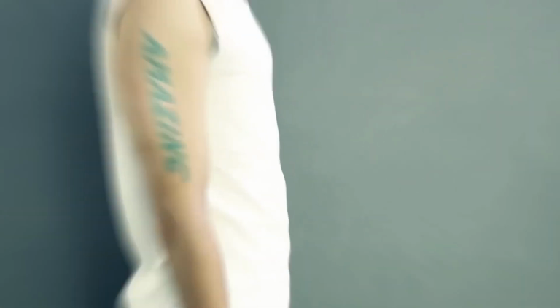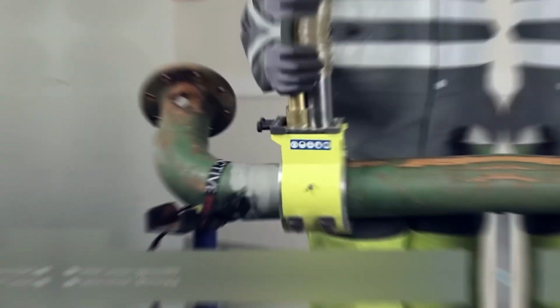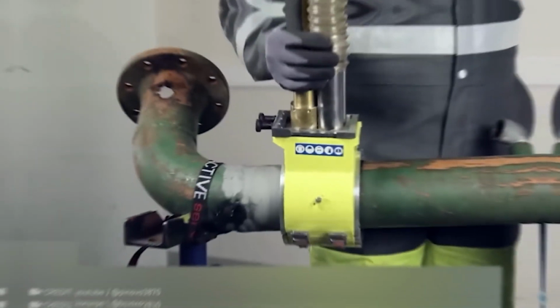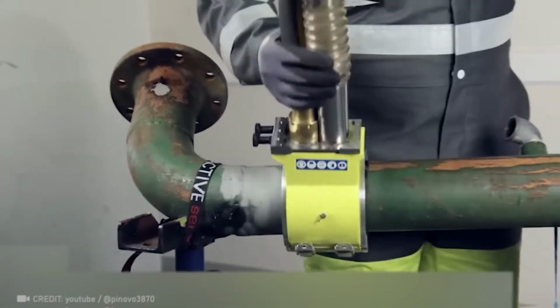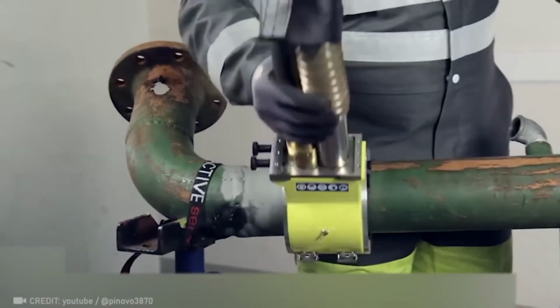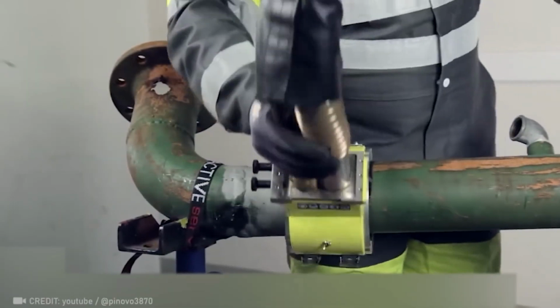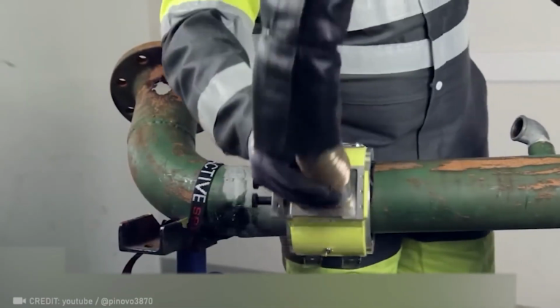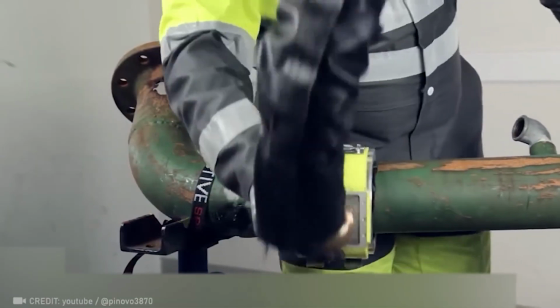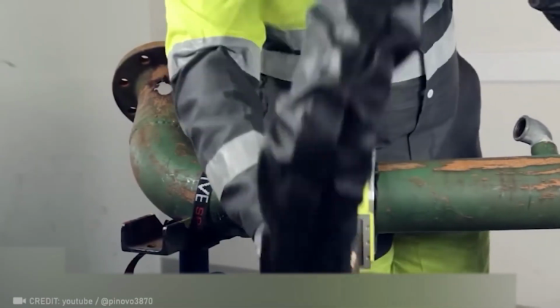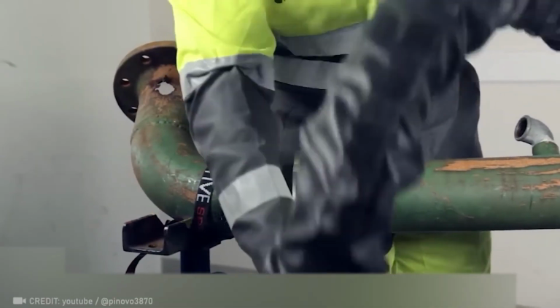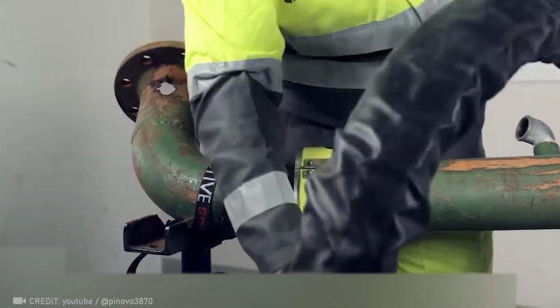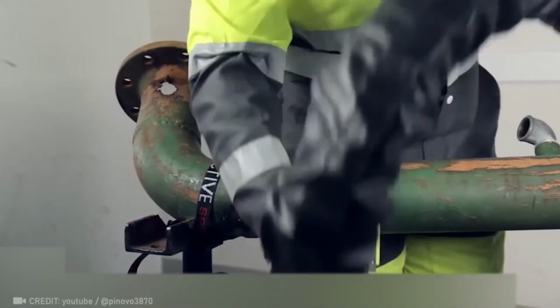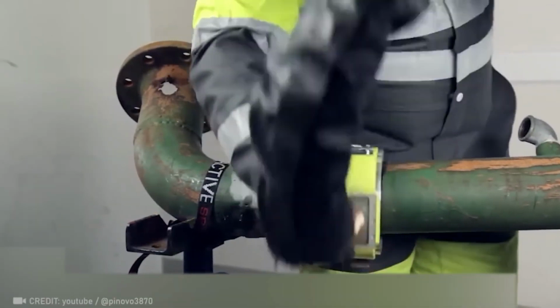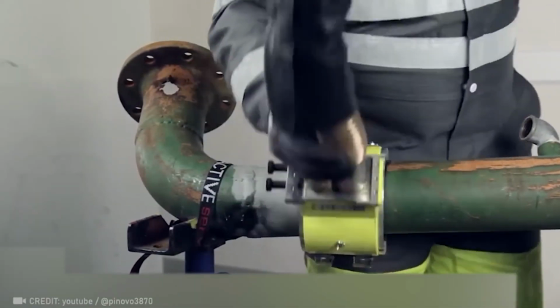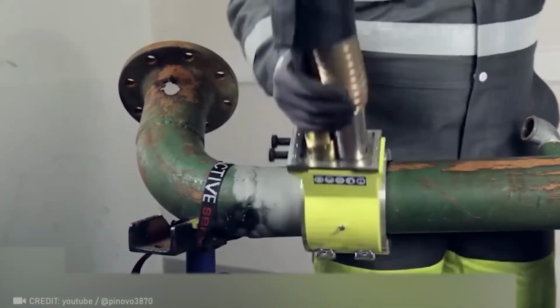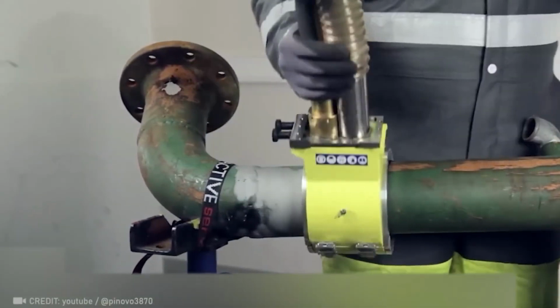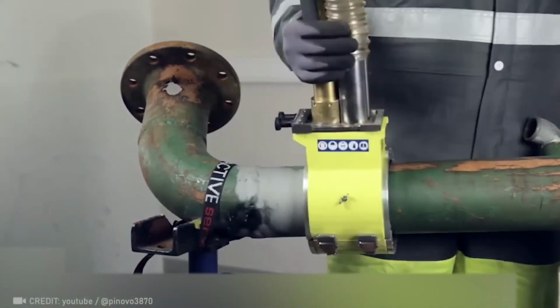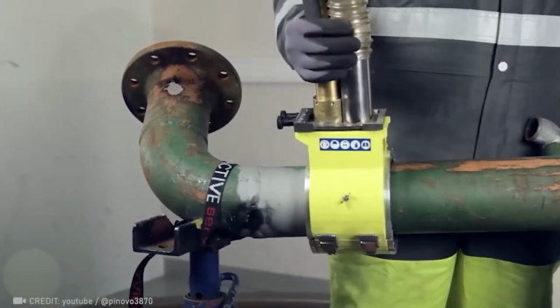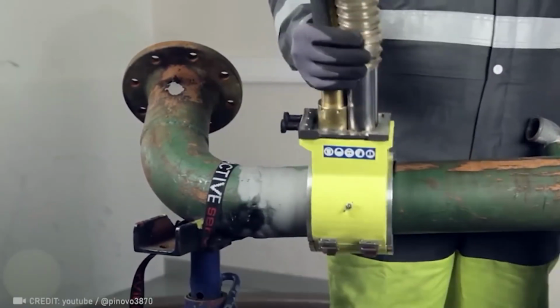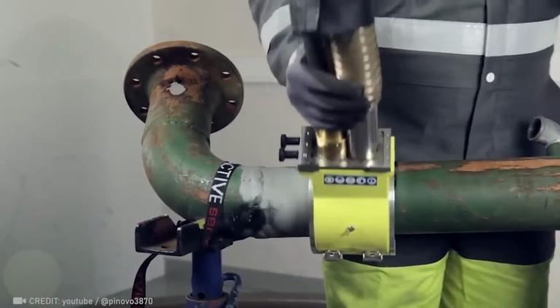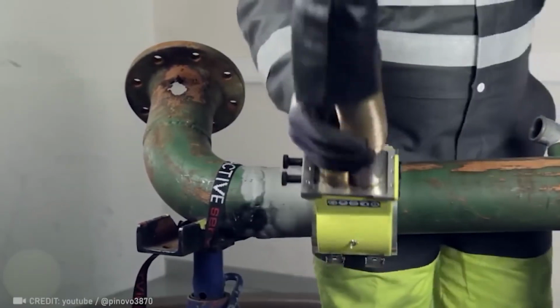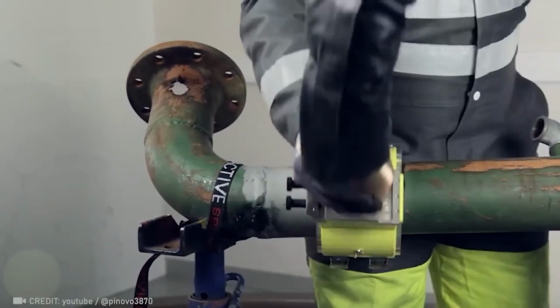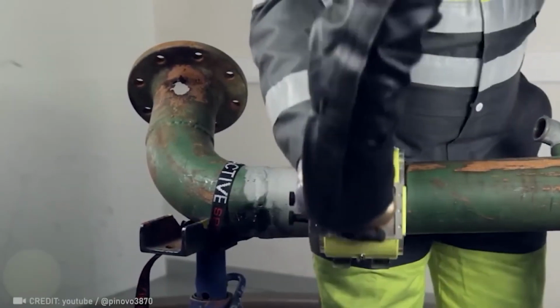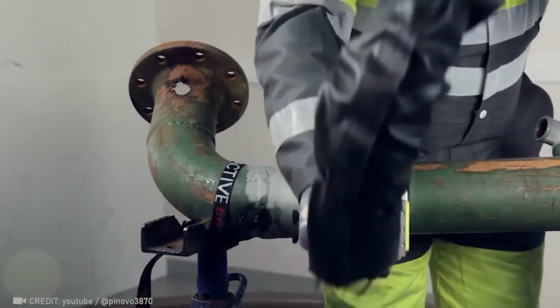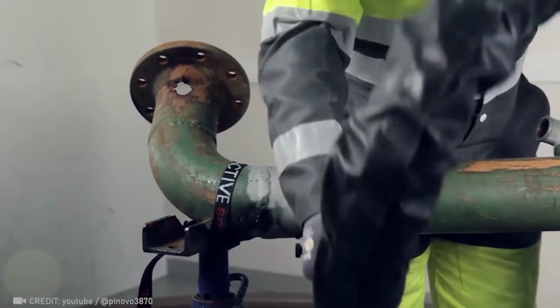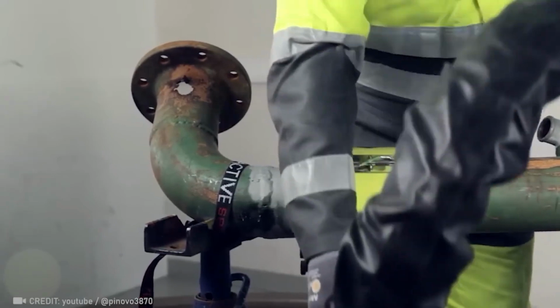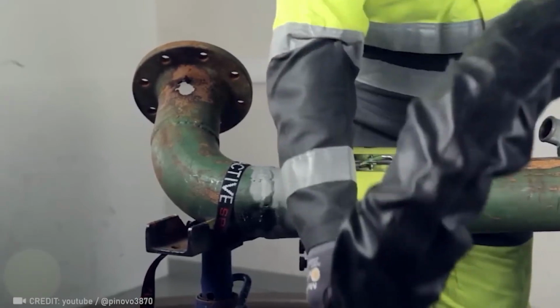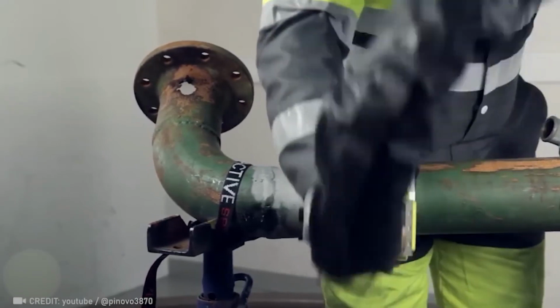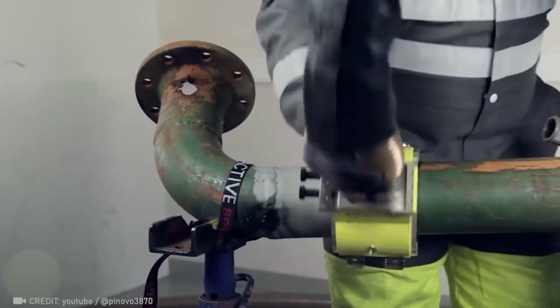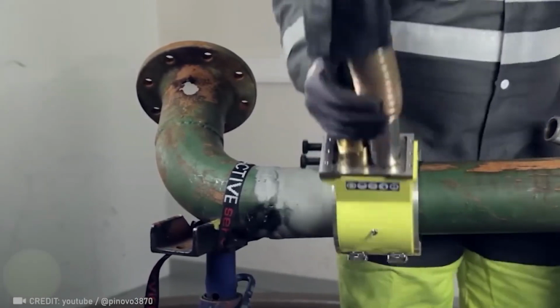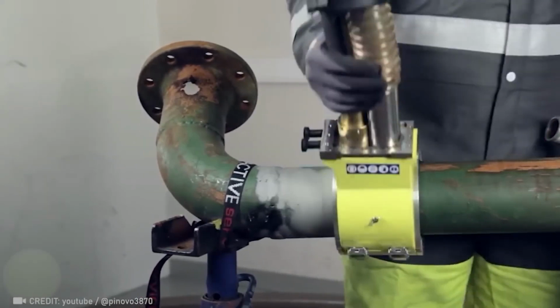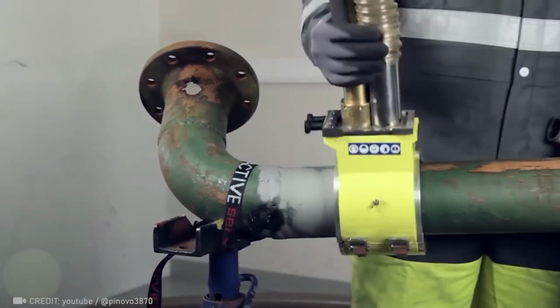The PicoPipe handheld blasting tool delivers the top-notch pipe cleaning you need.